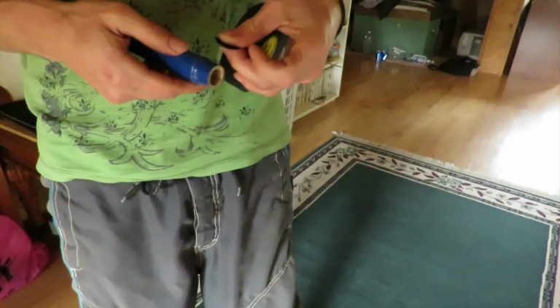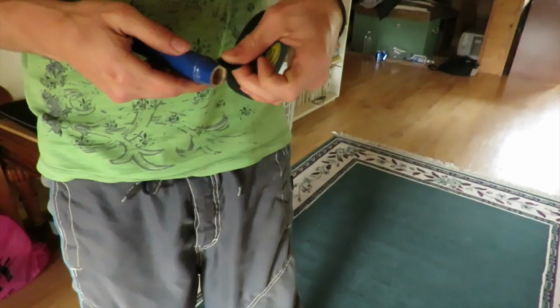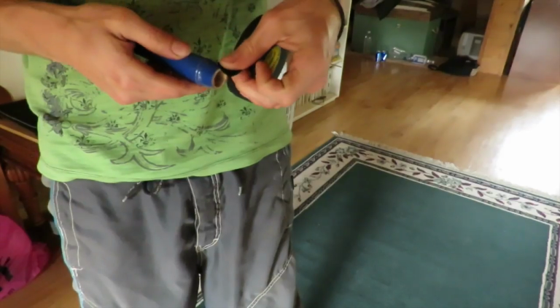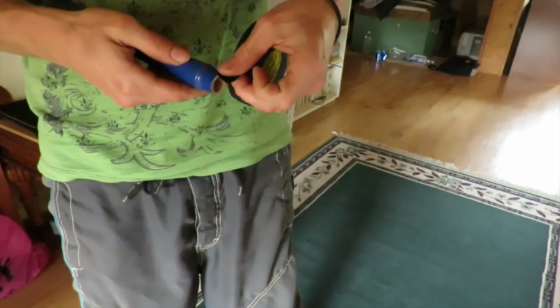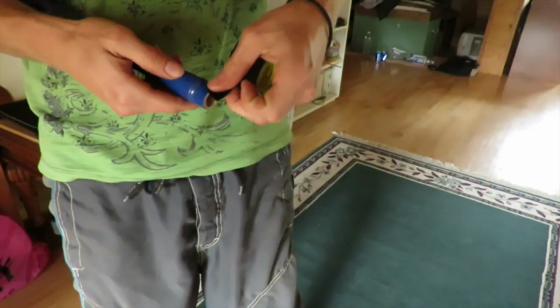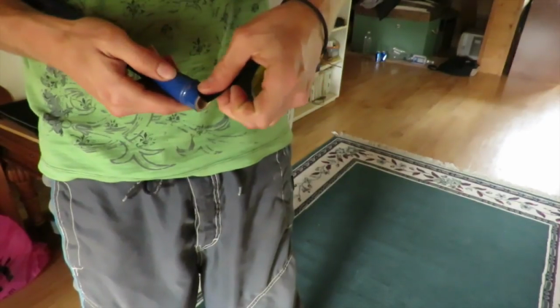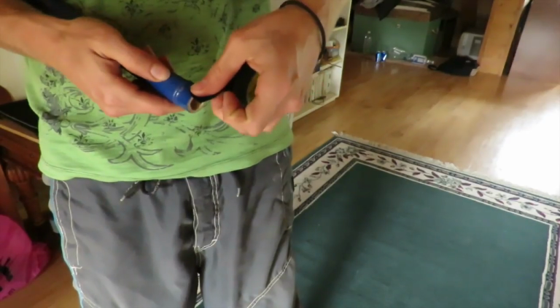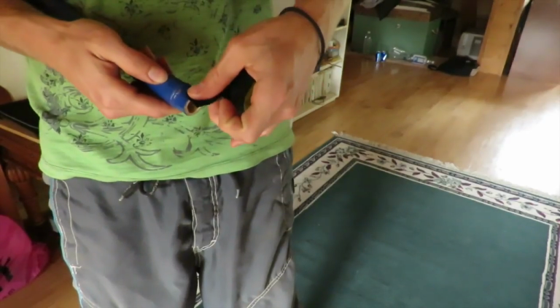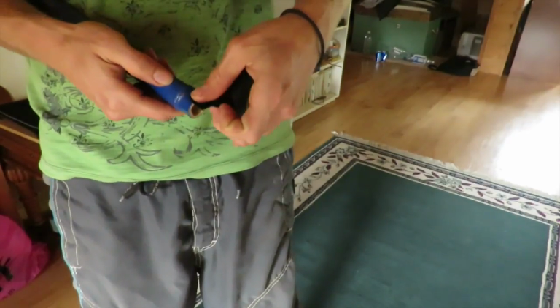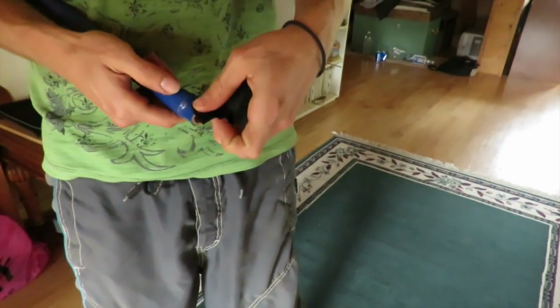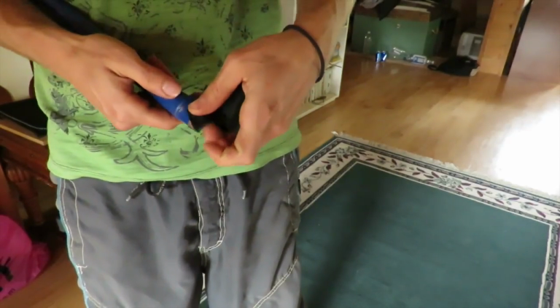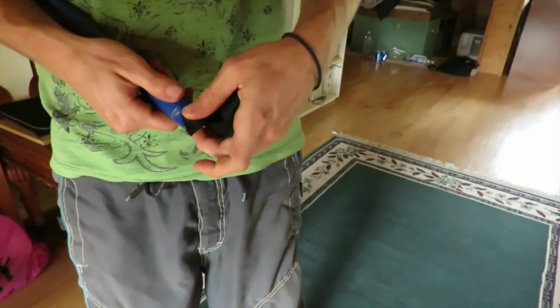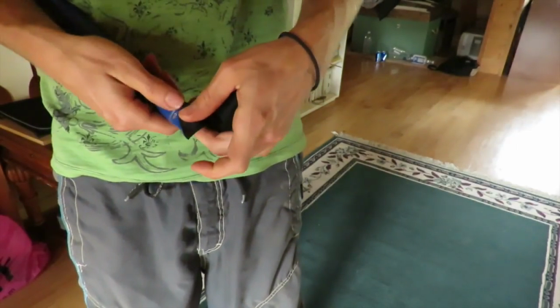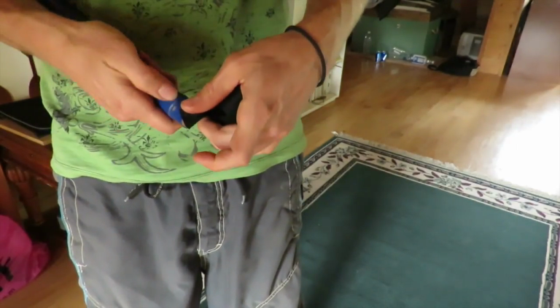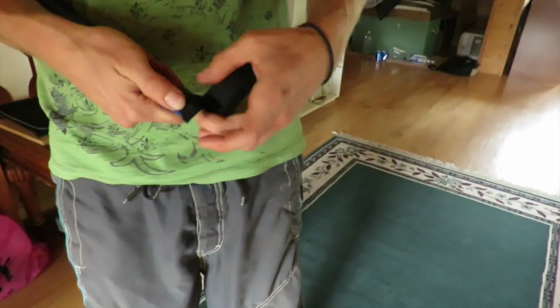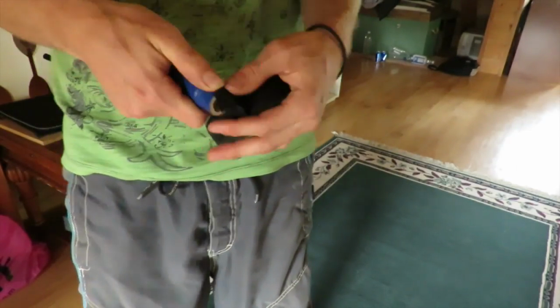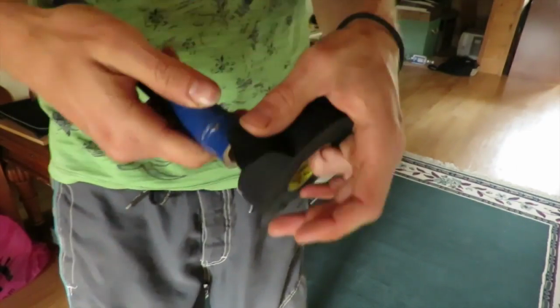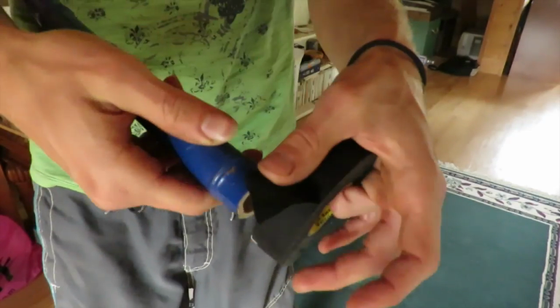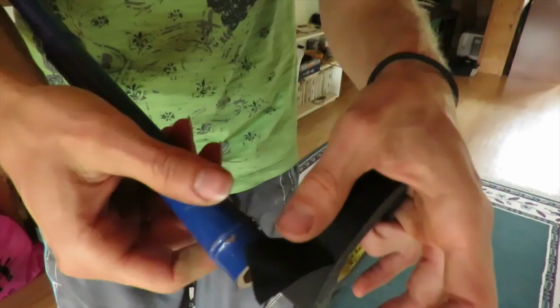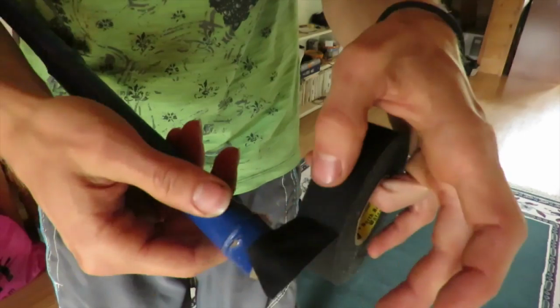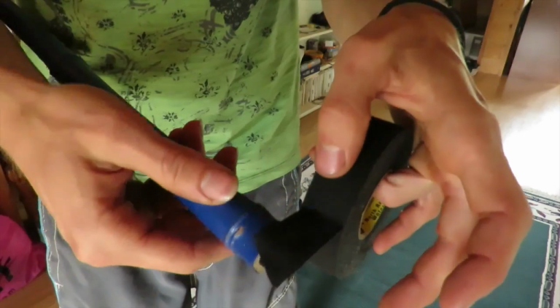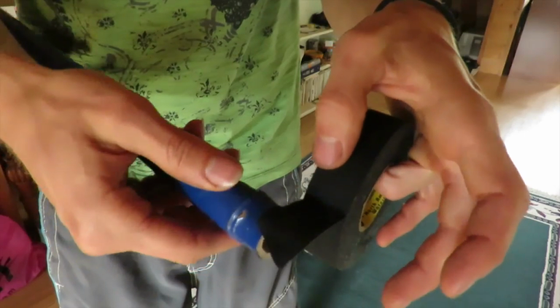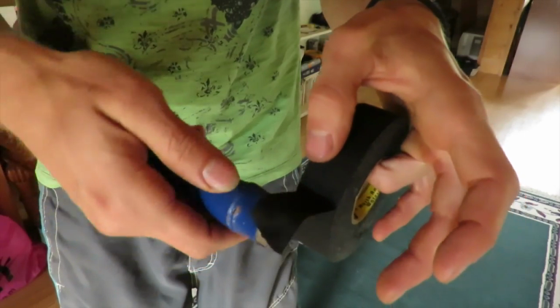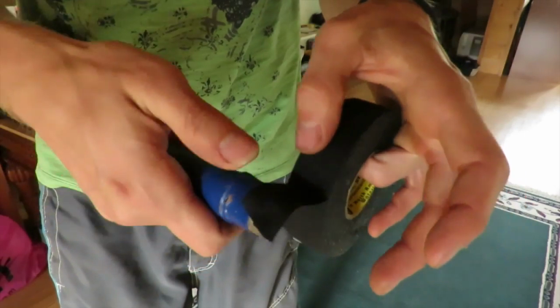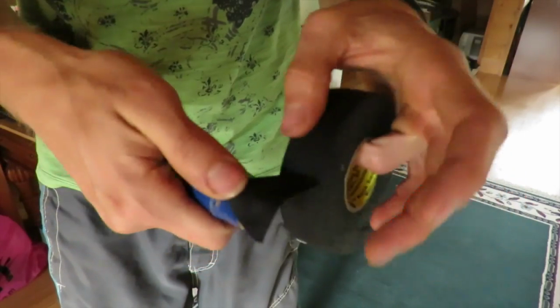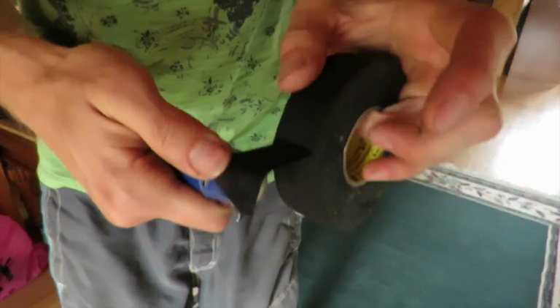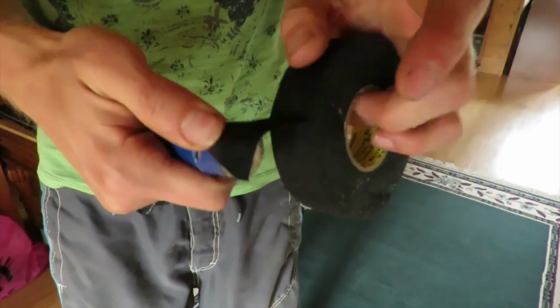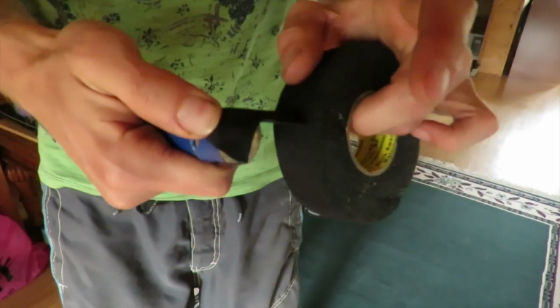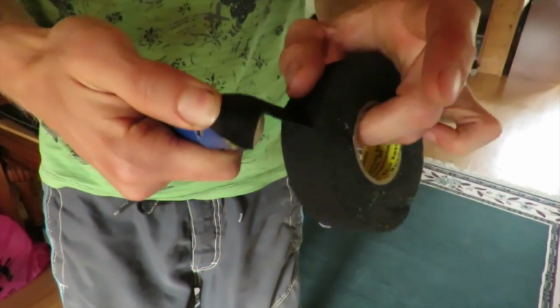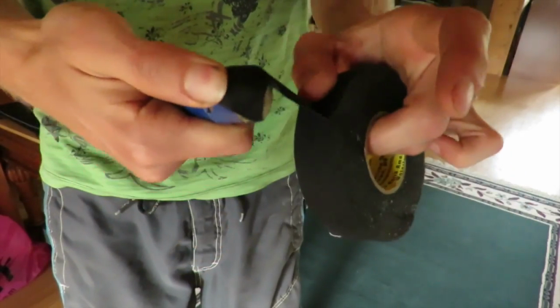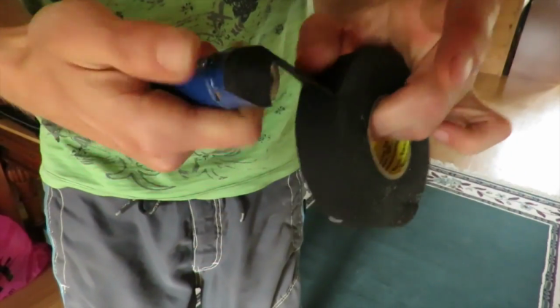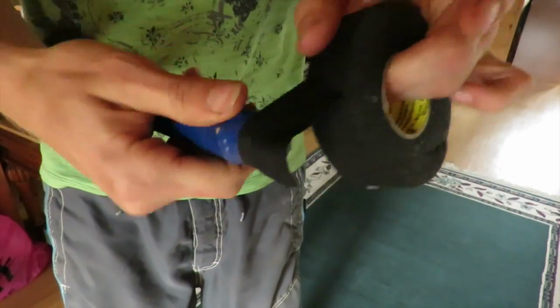The third step is taping up the tips so they're not so sharp and they won't cut through the foam.